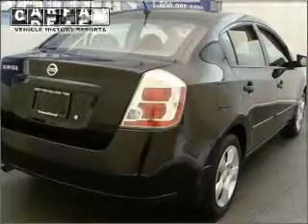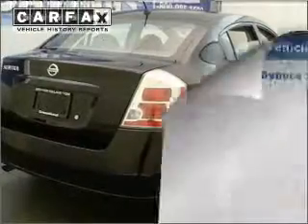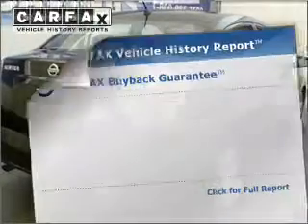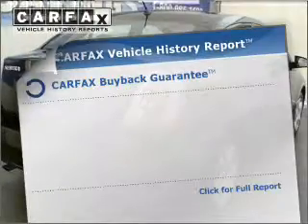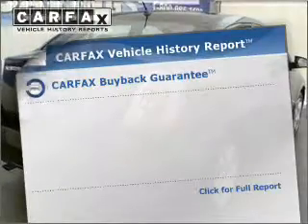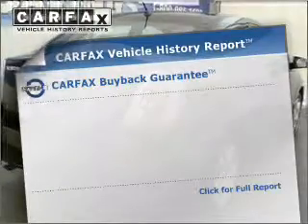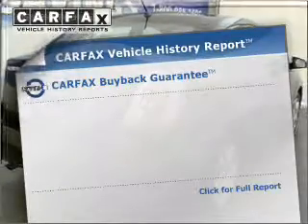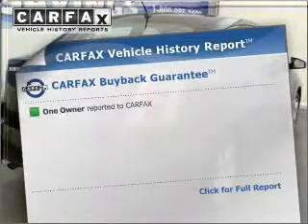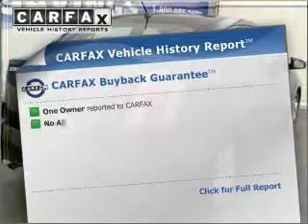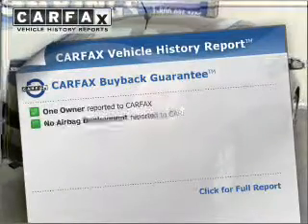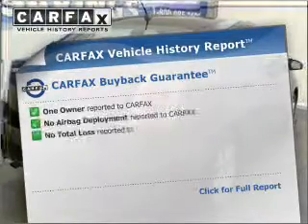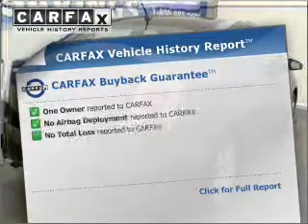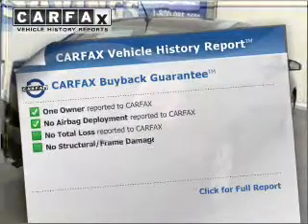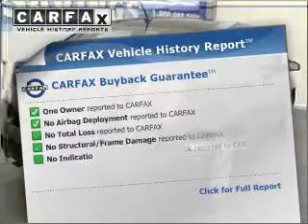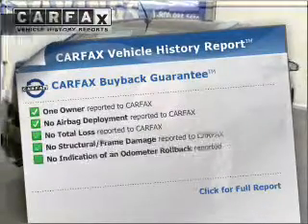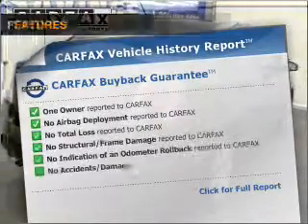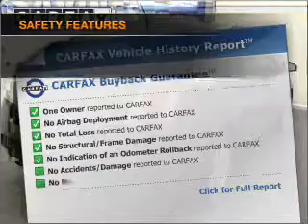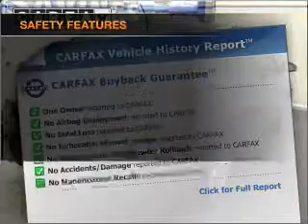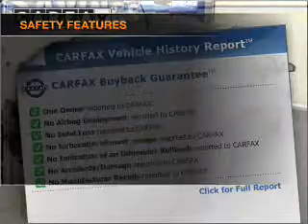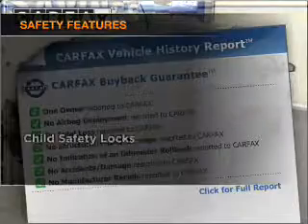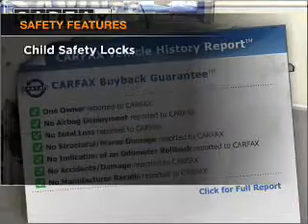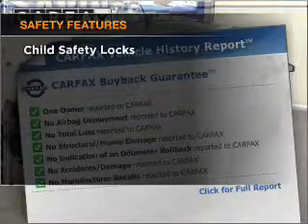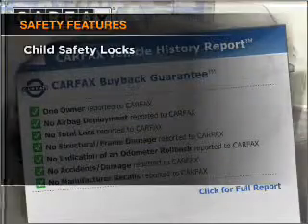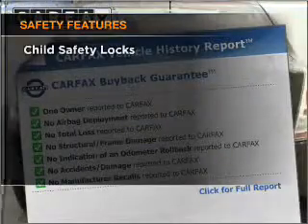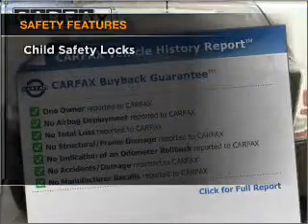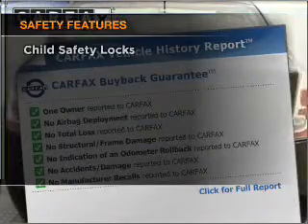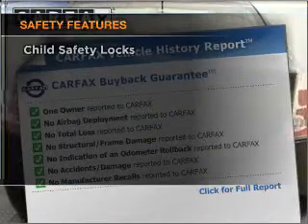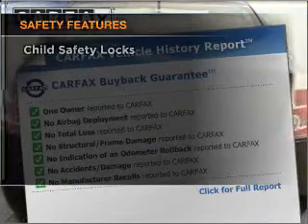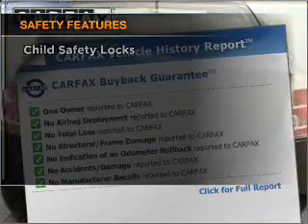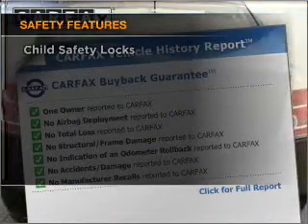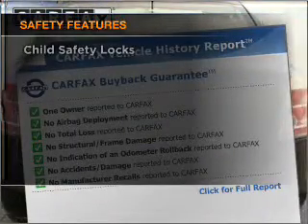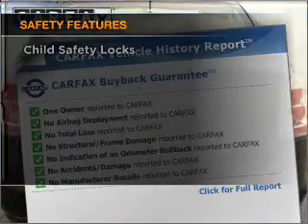Carfax has offered to provide you with peace of mind. And for your peace of mind, the following safety equipment is included.